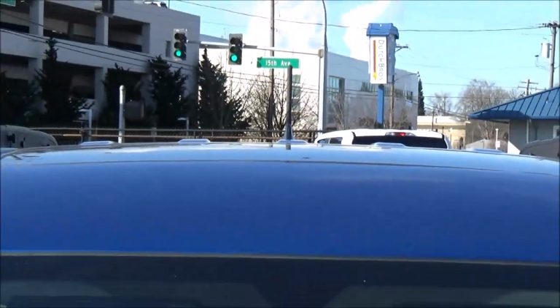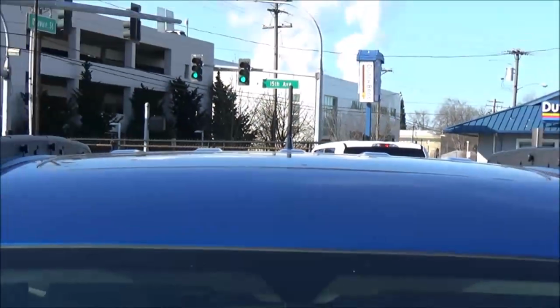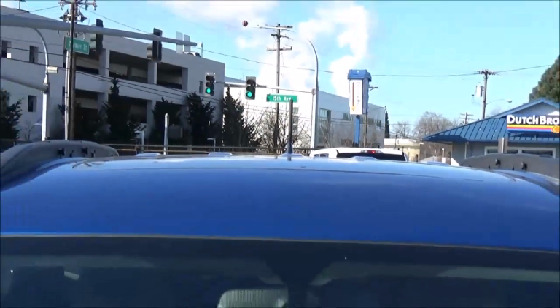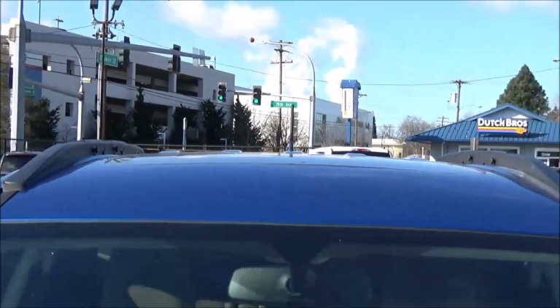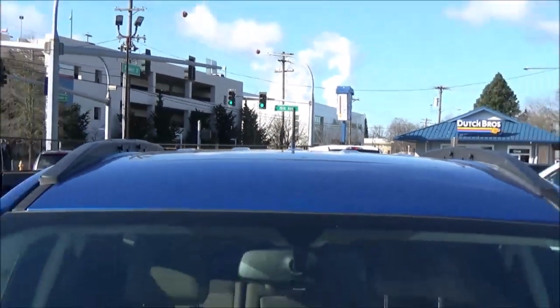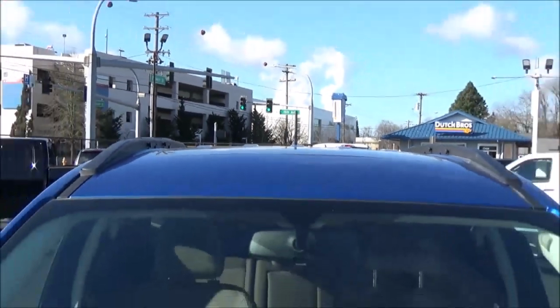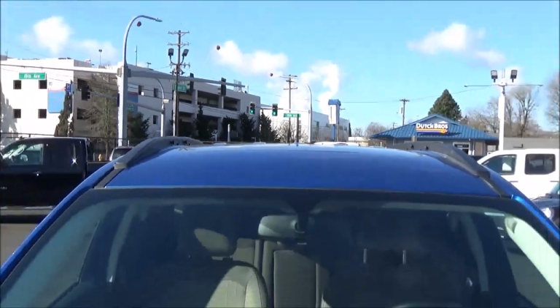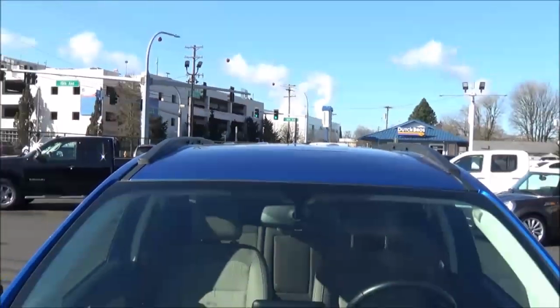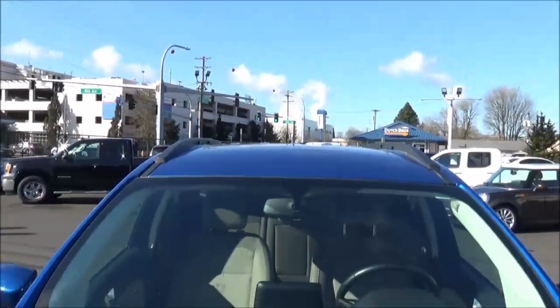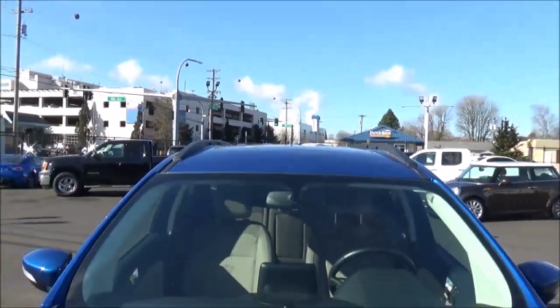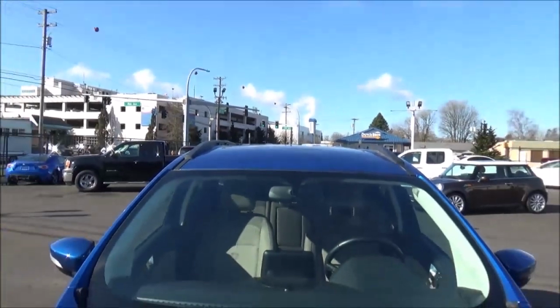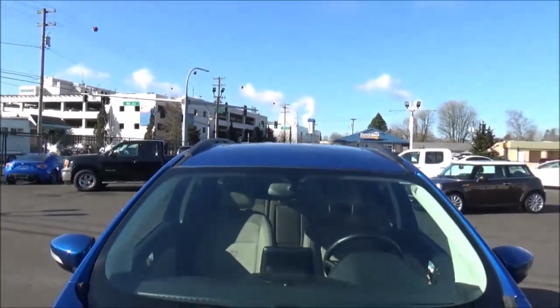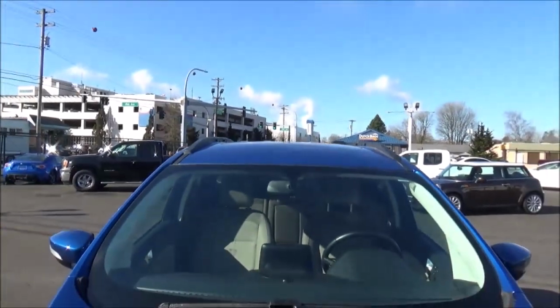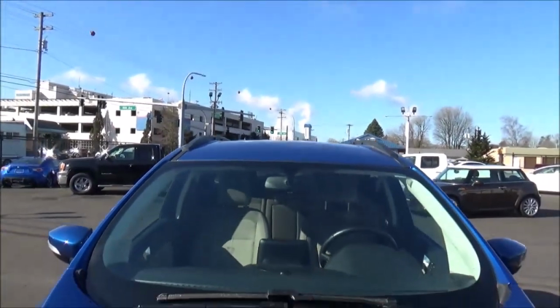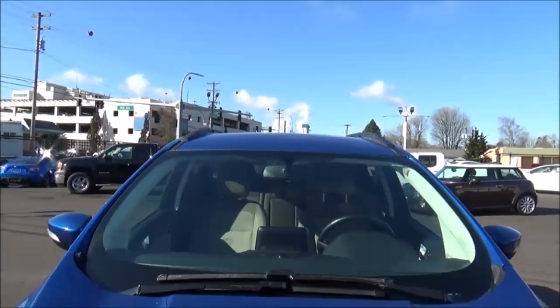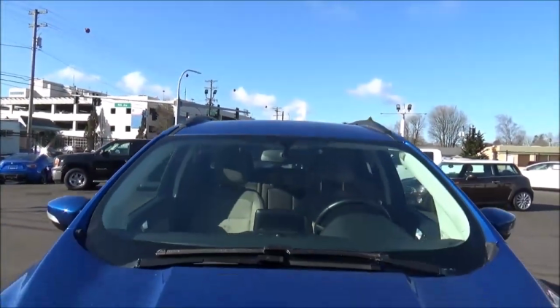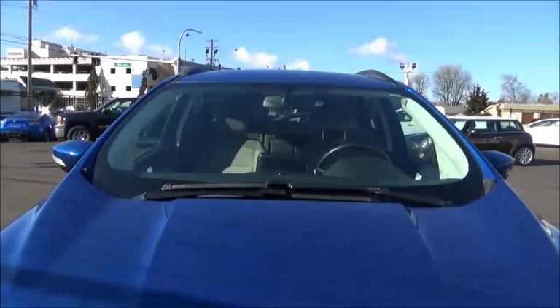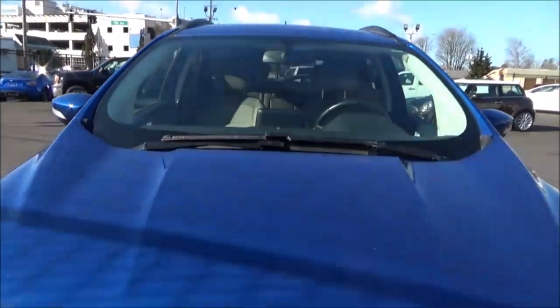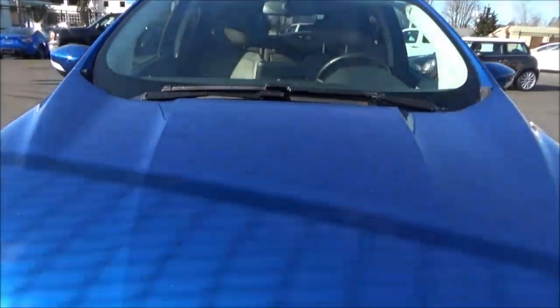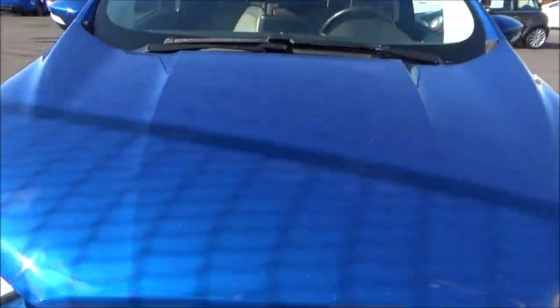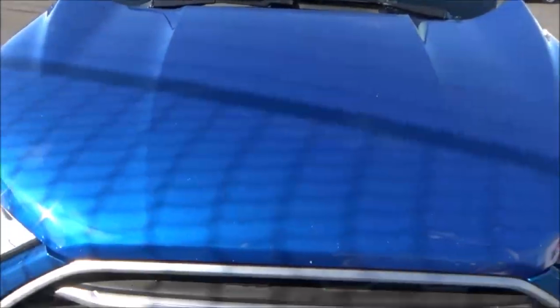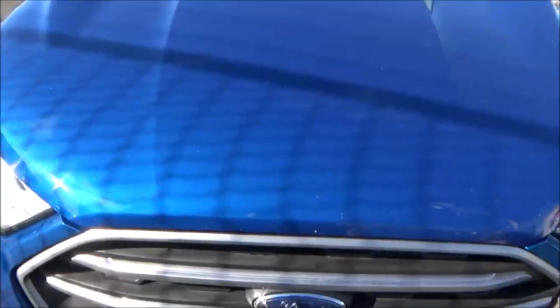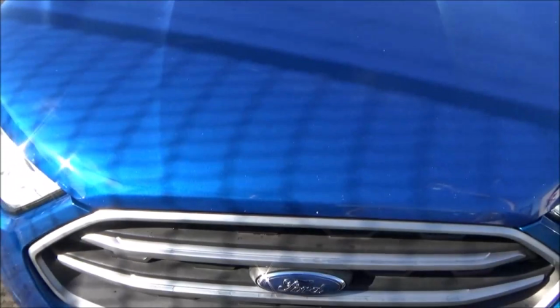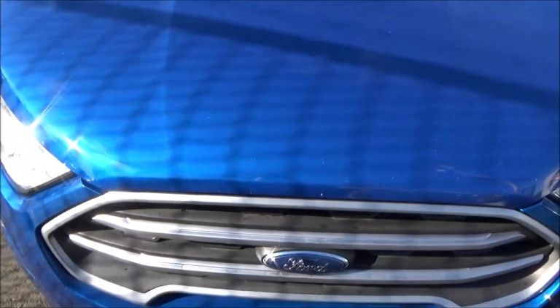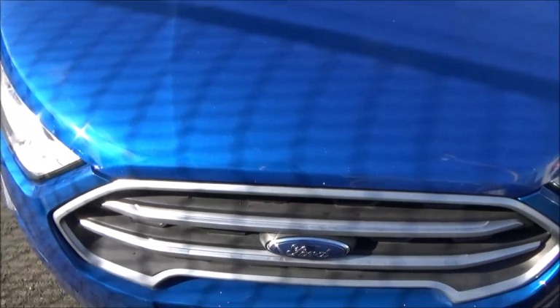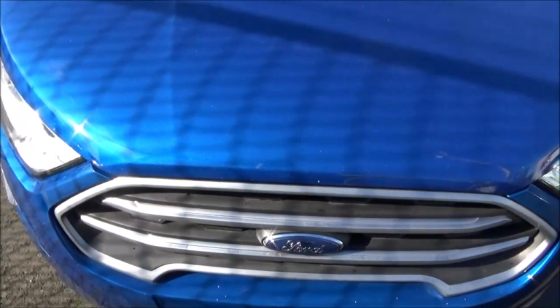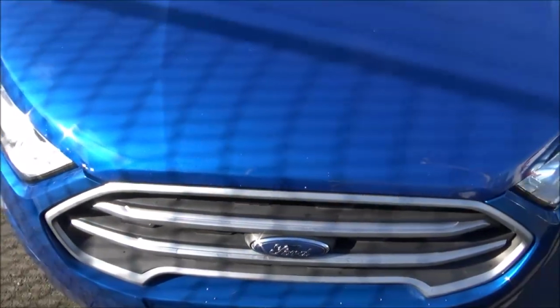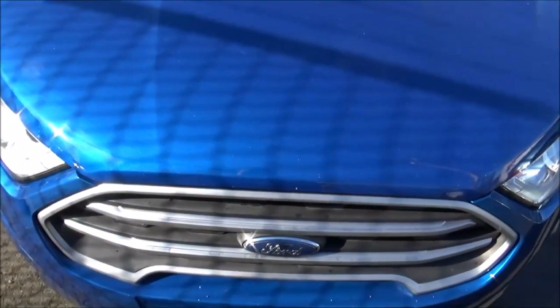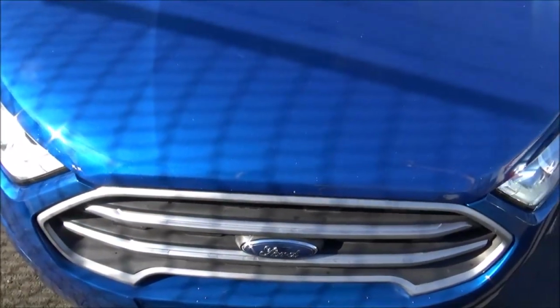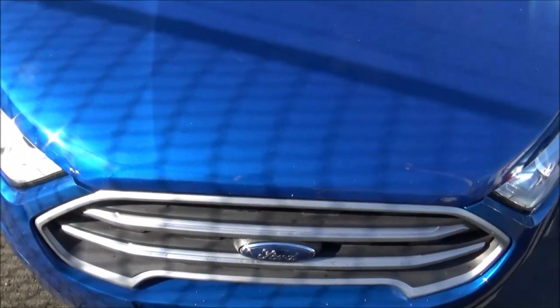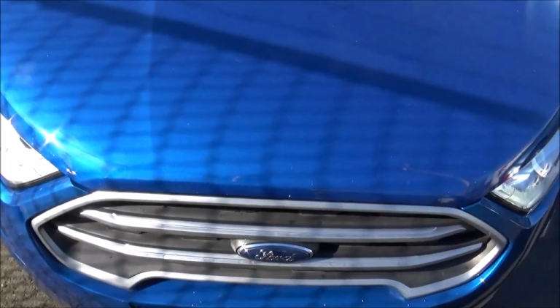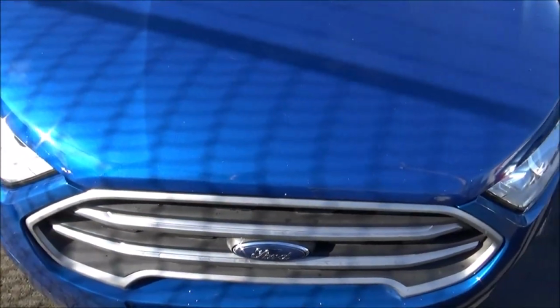And that will conclude this tour of this 2018 Ford EcoSport SE.